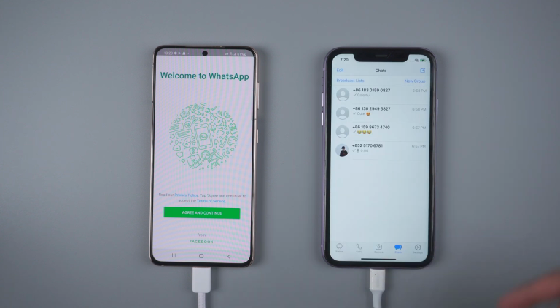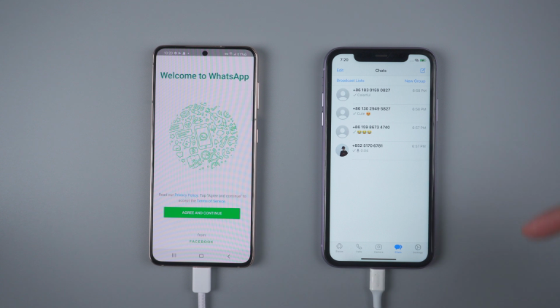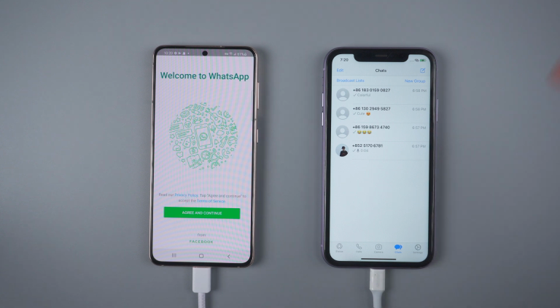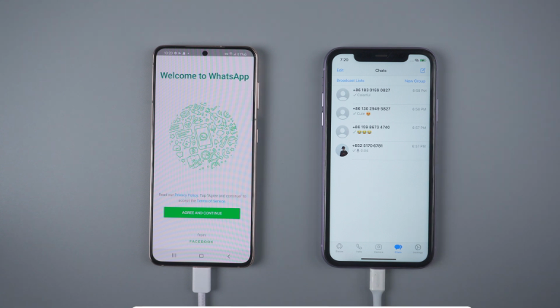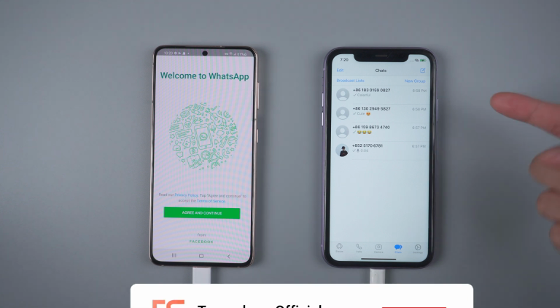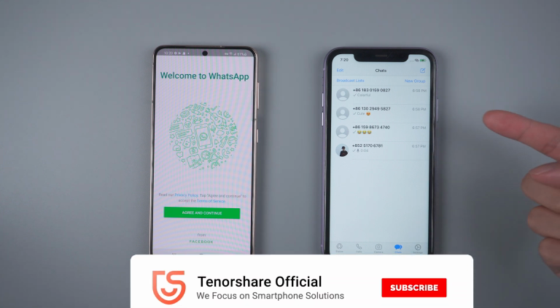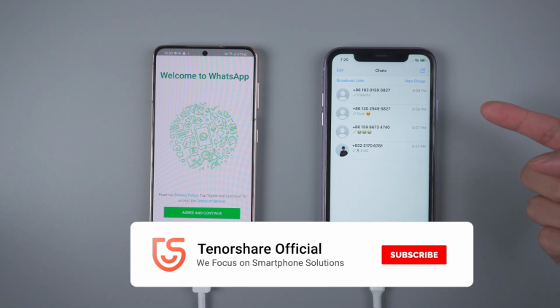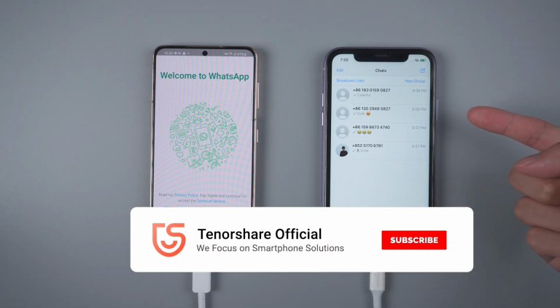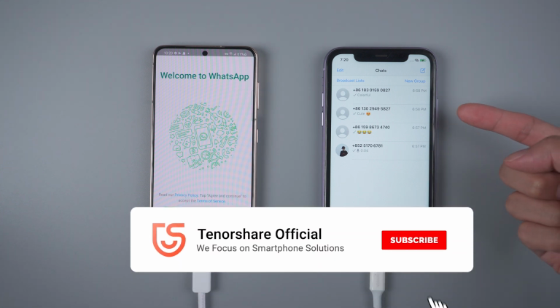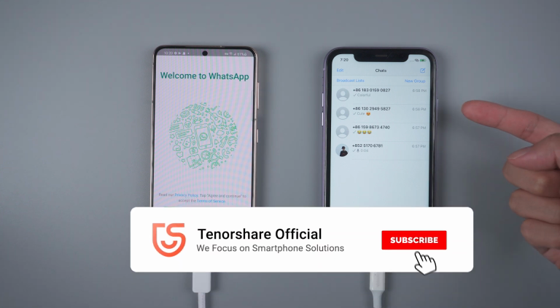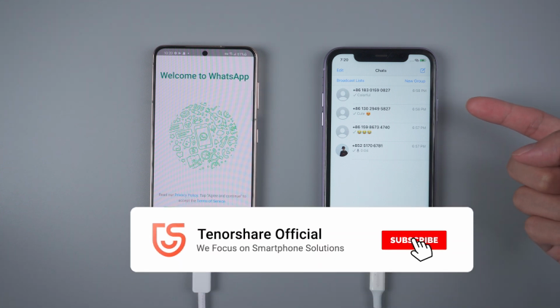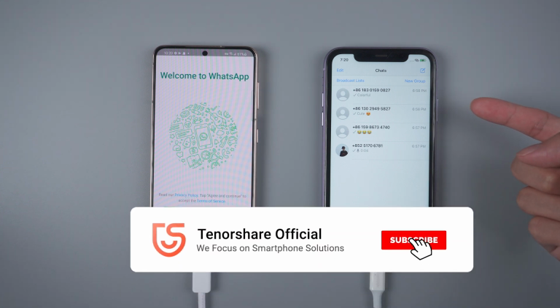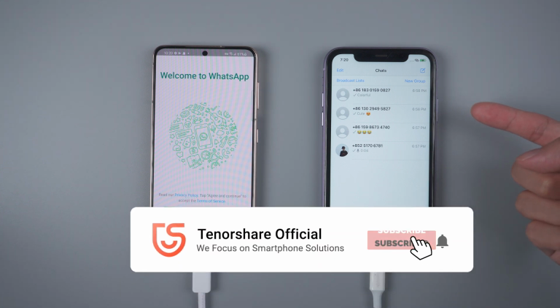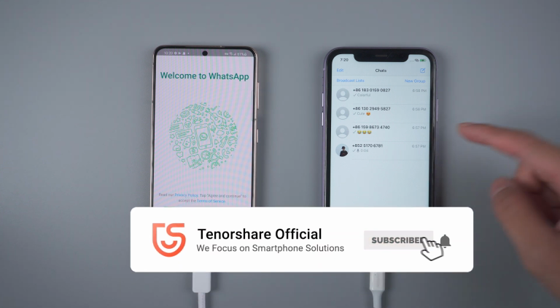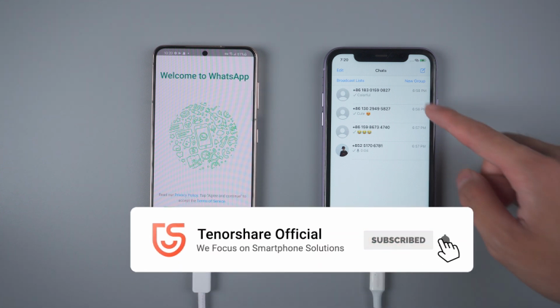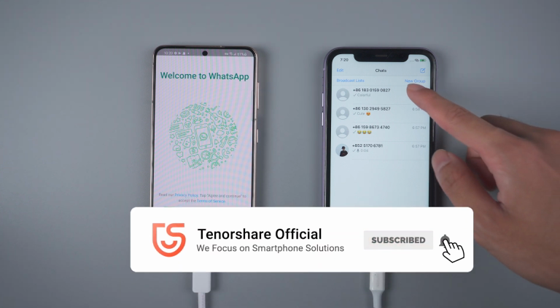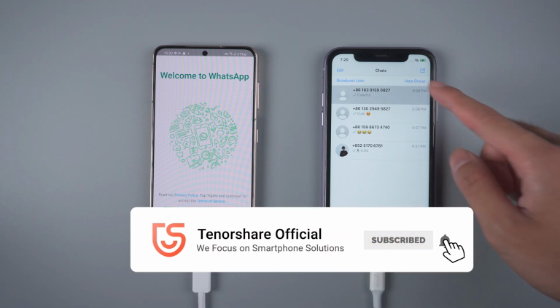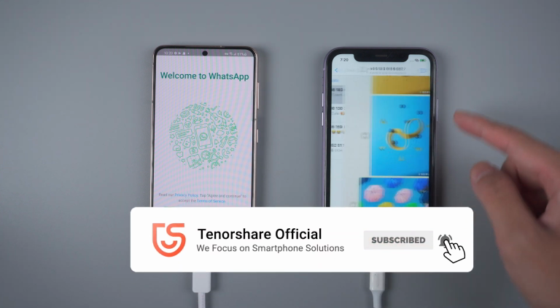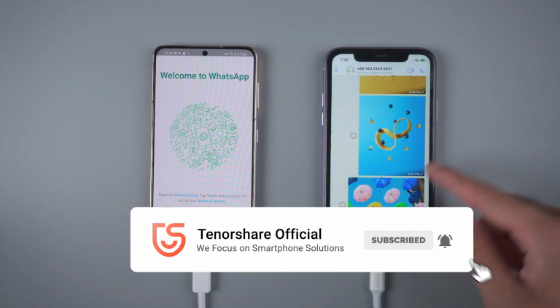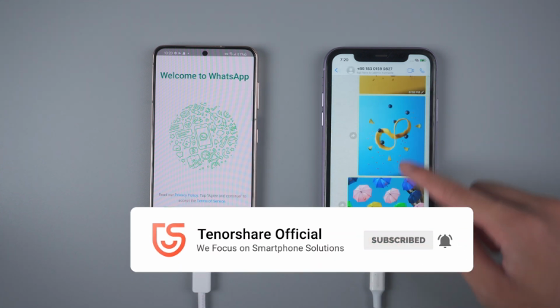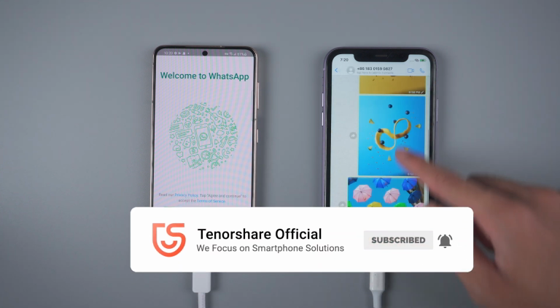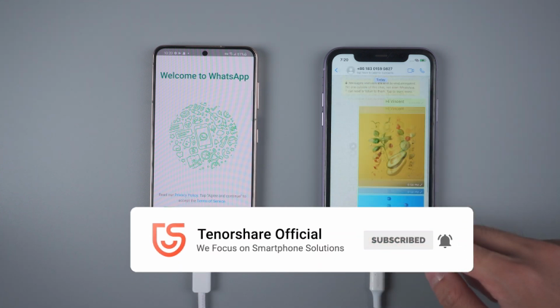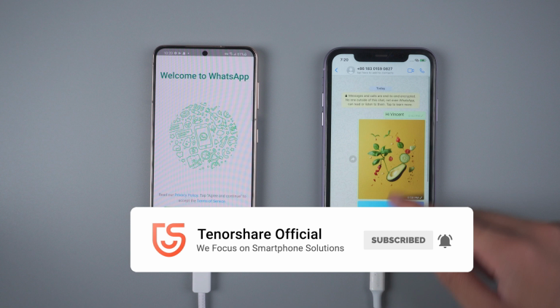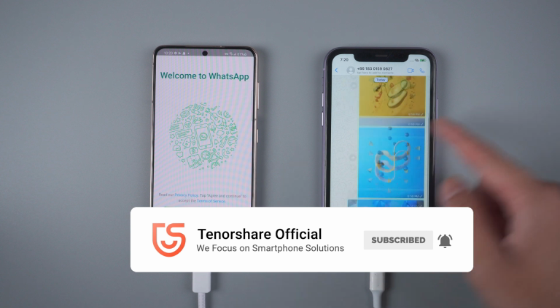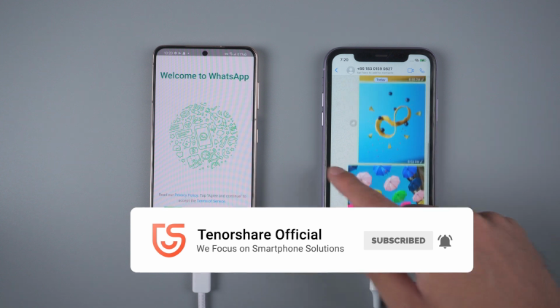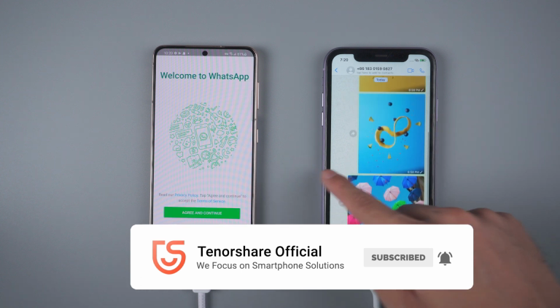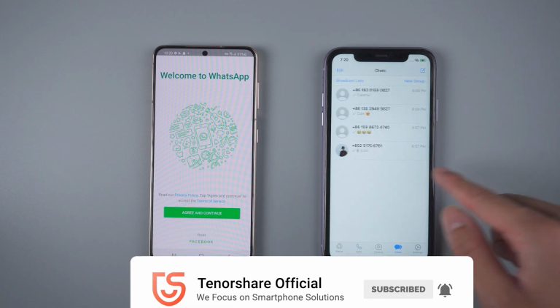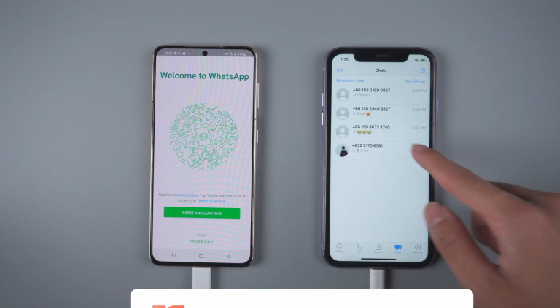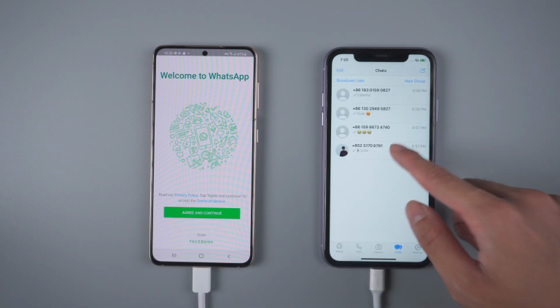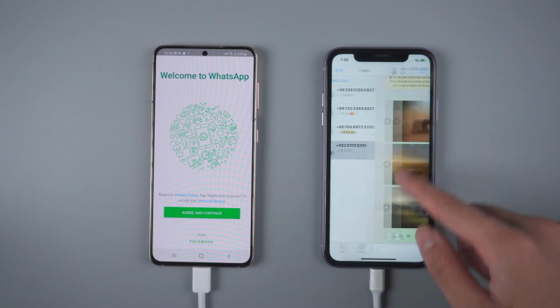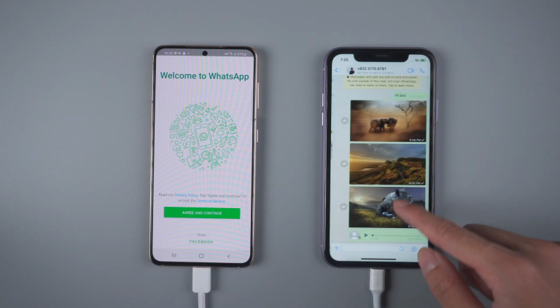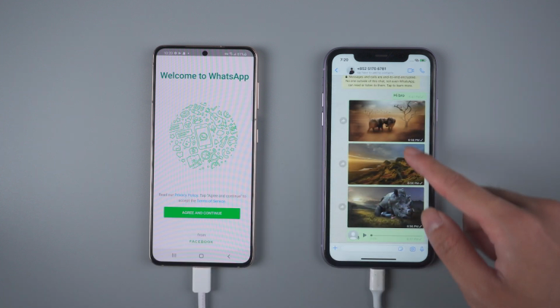That's it! For more tutorials, you can subscribe to us or go to Tenorshare.com. Don't forget to share this video with your friends.